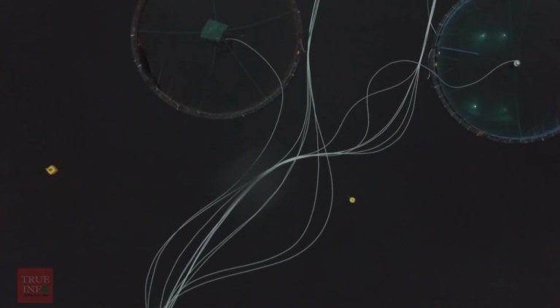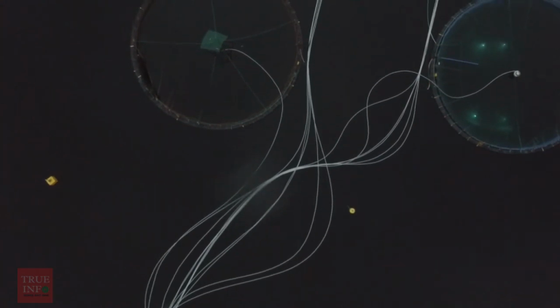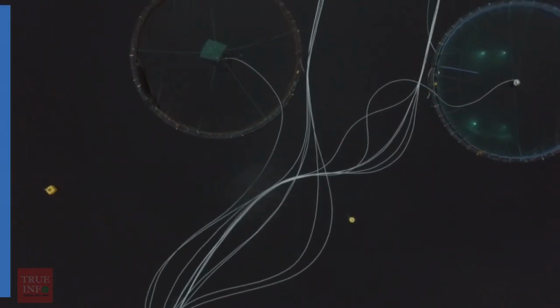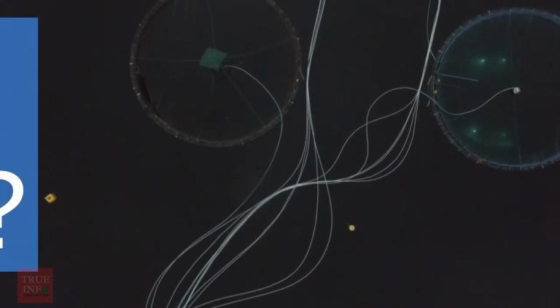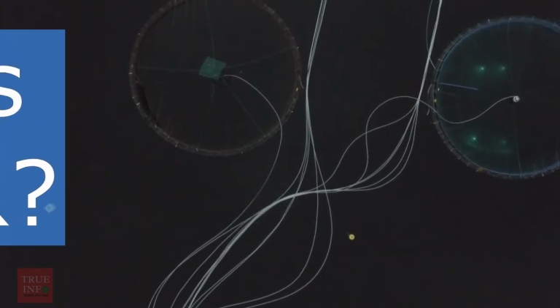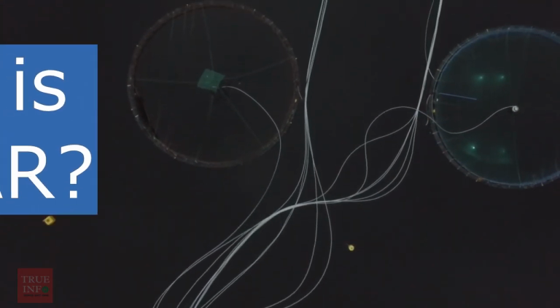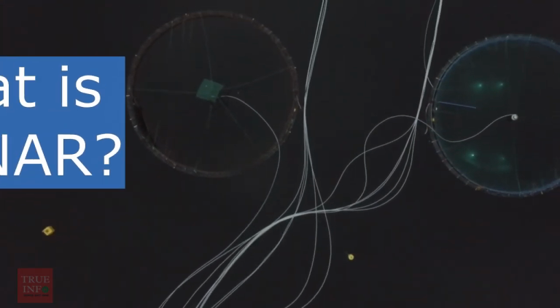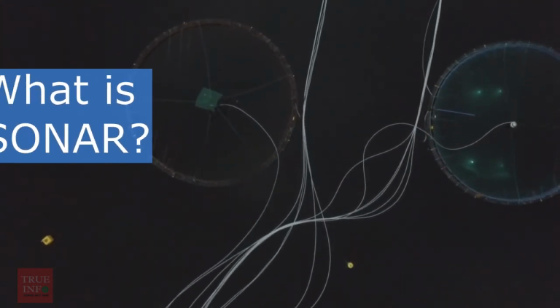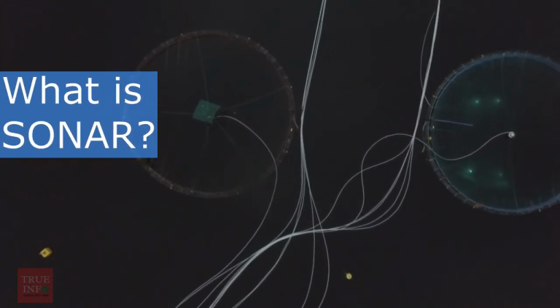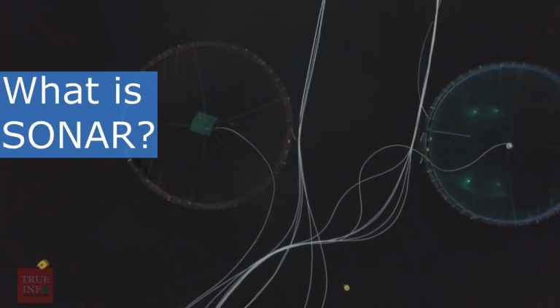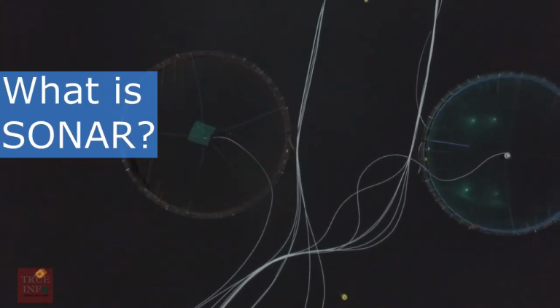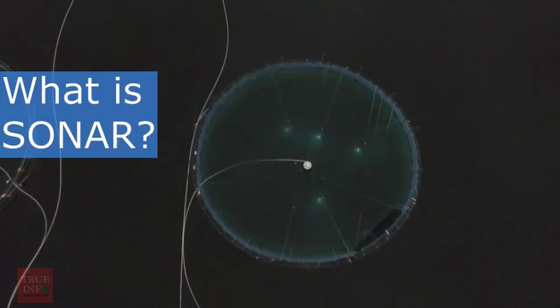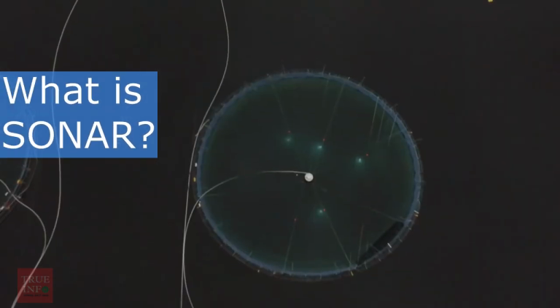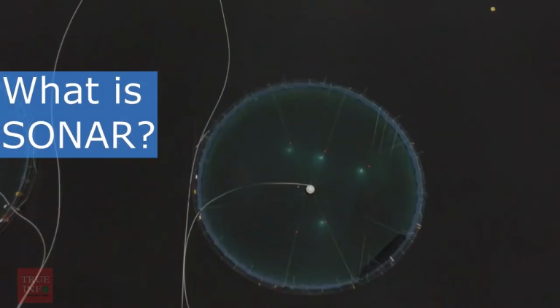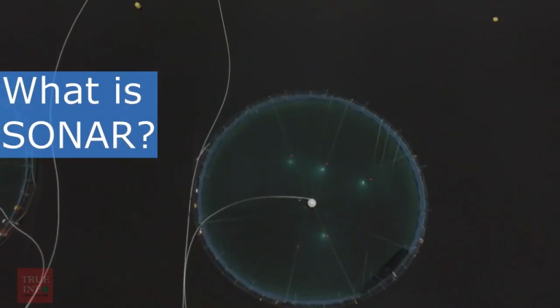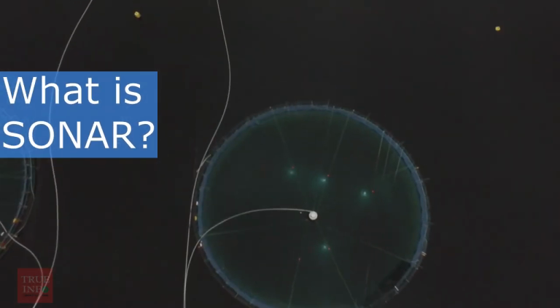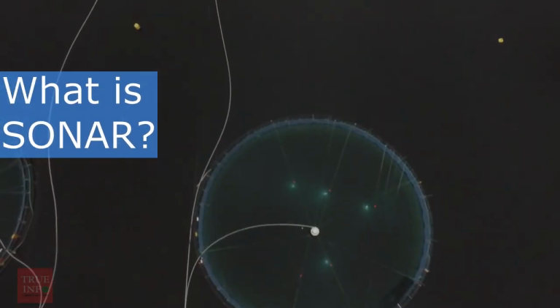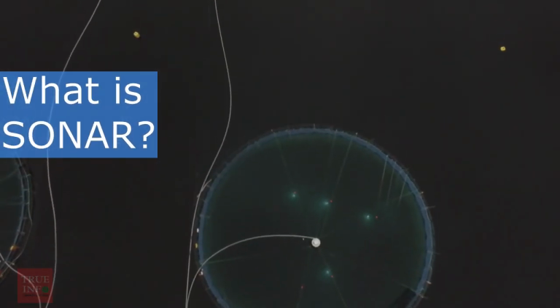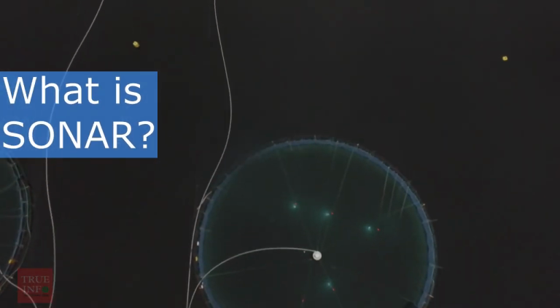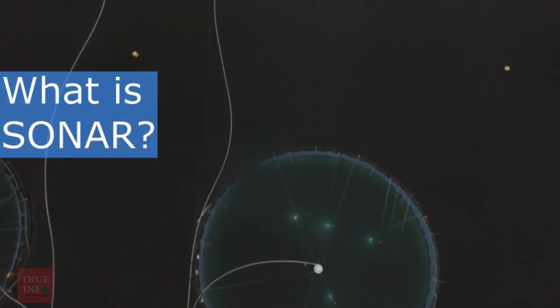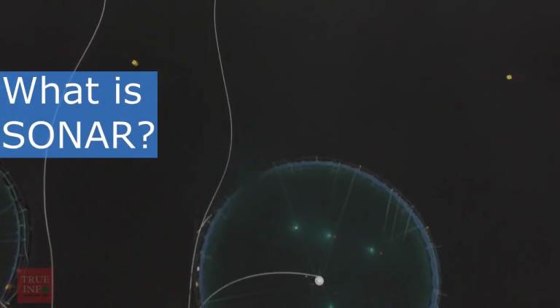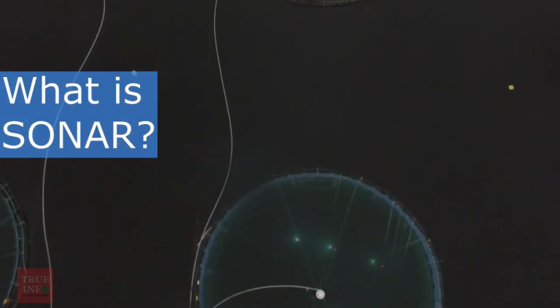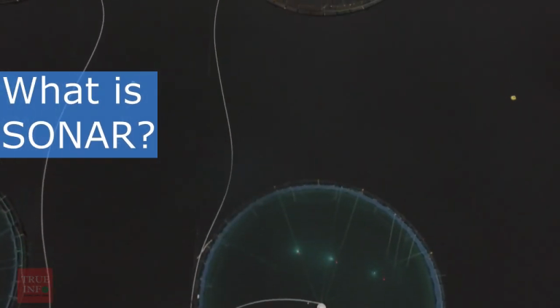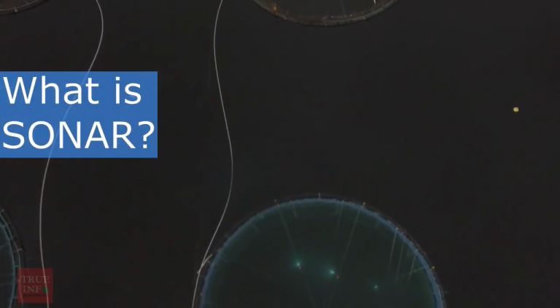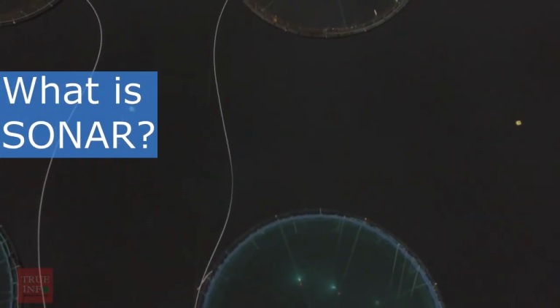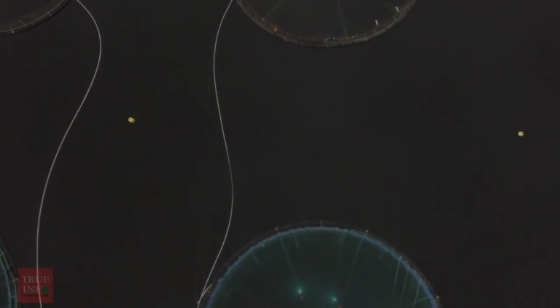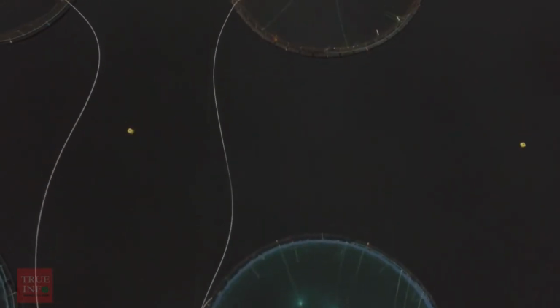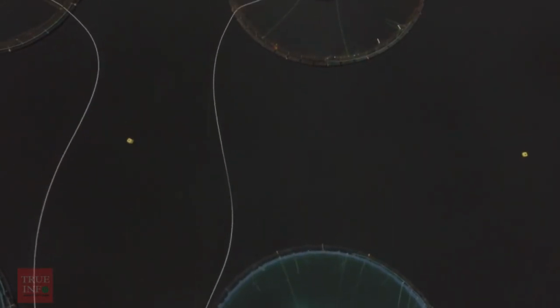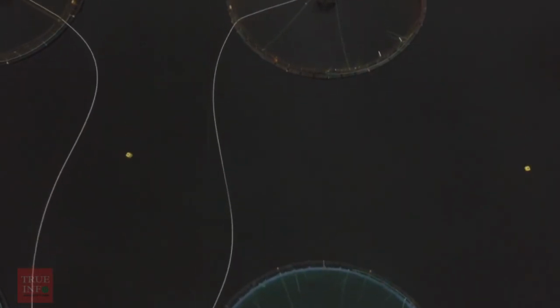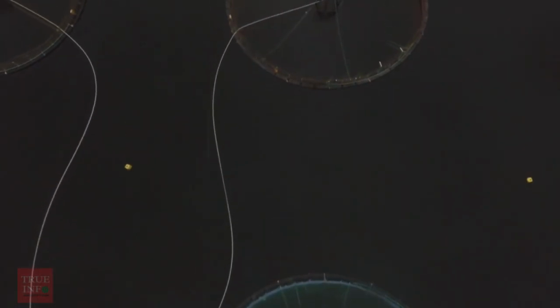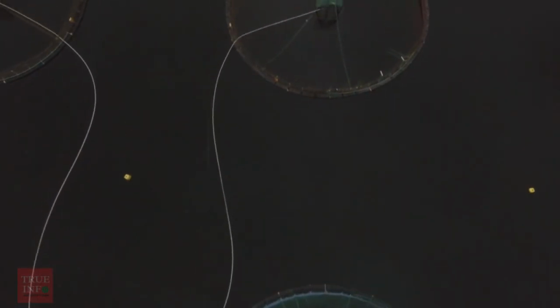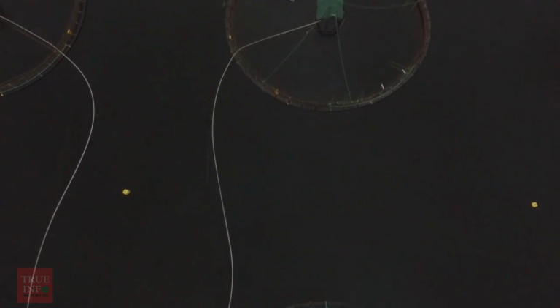In this video, we will be discussing what sonar is, its importance in underwater security, and how it works.